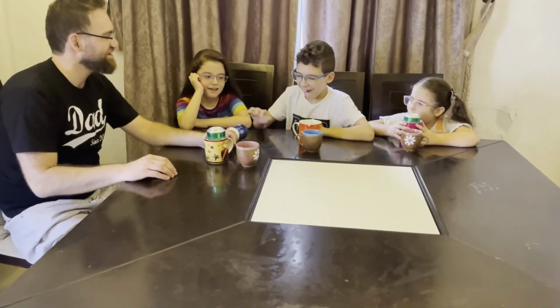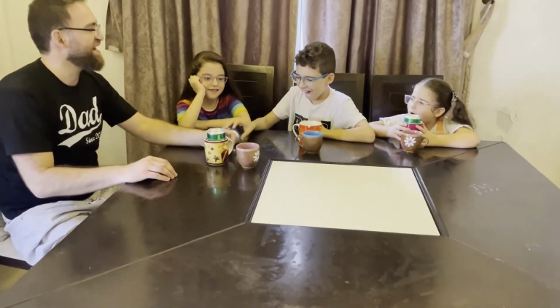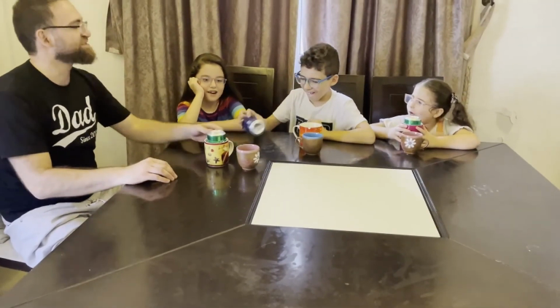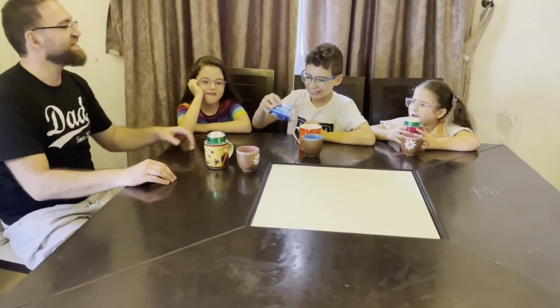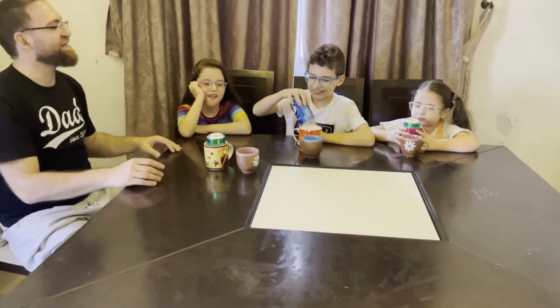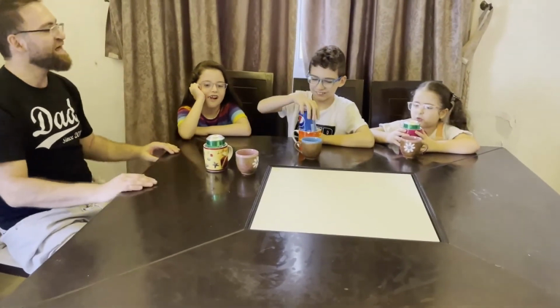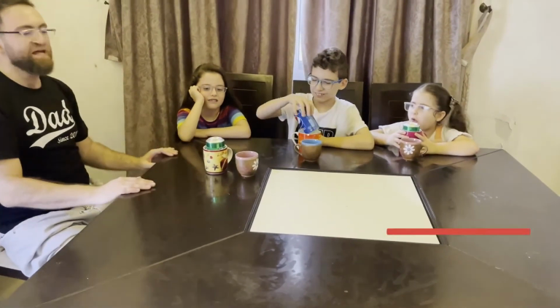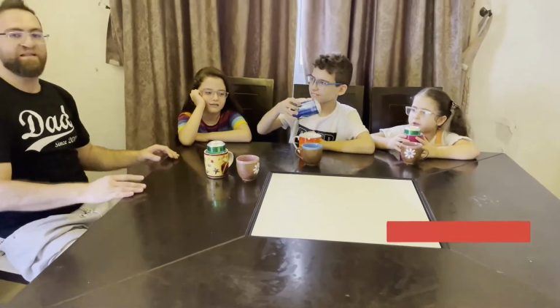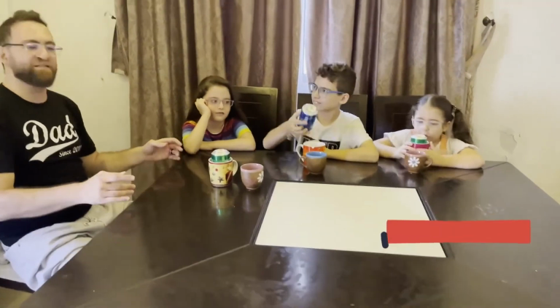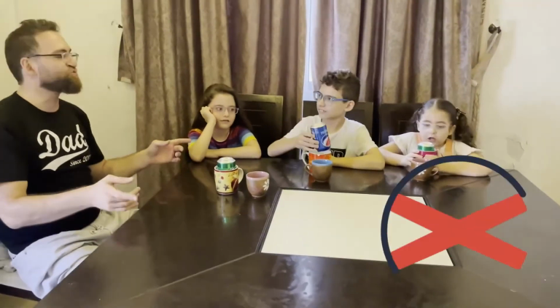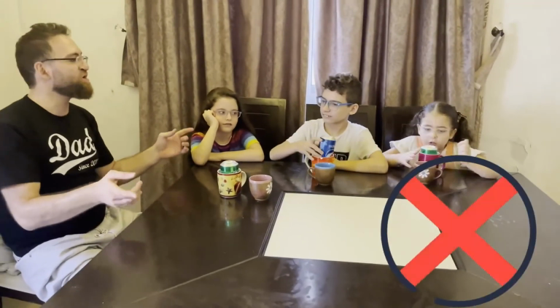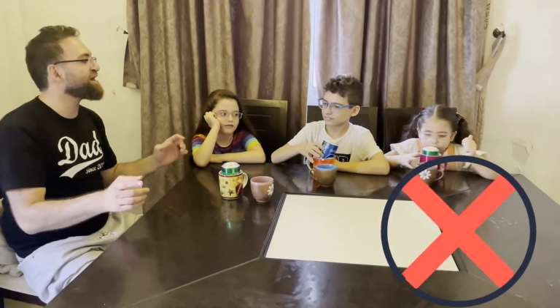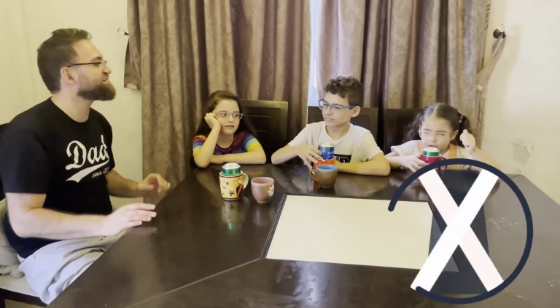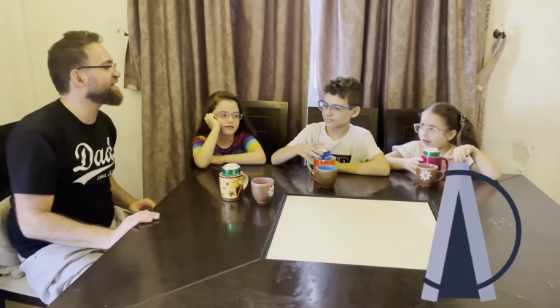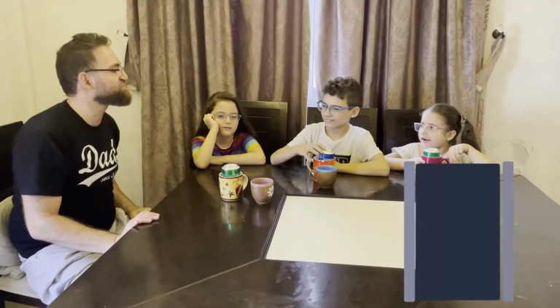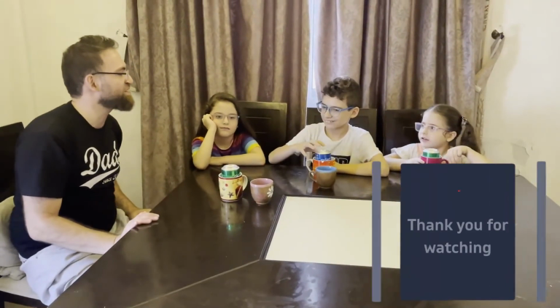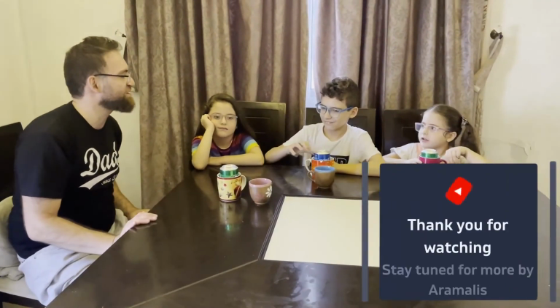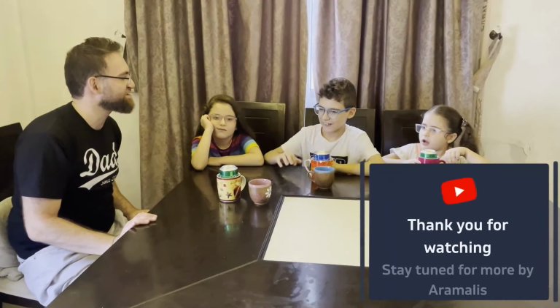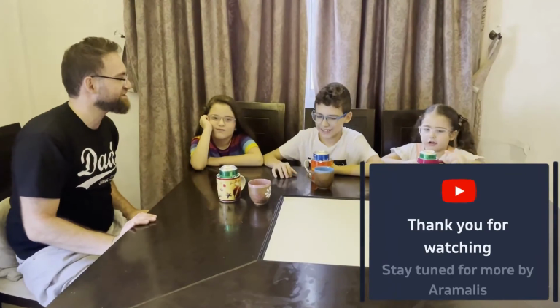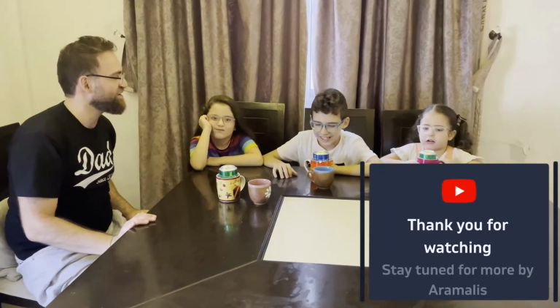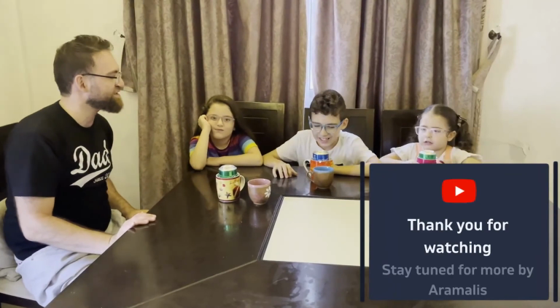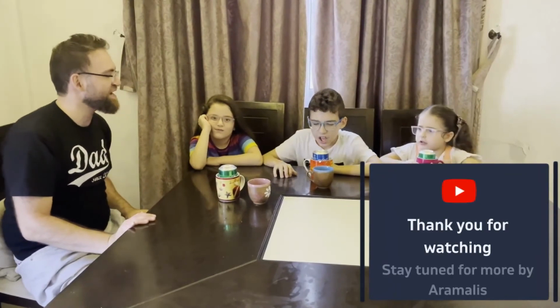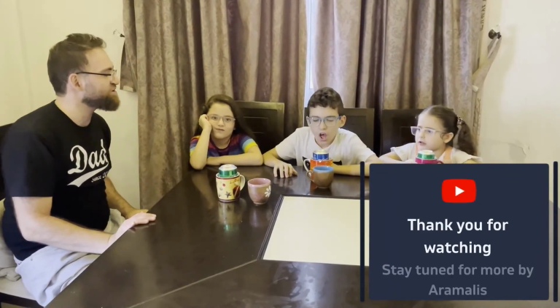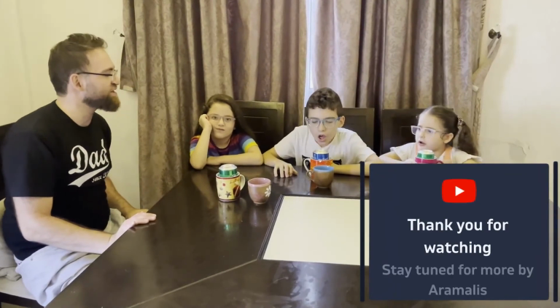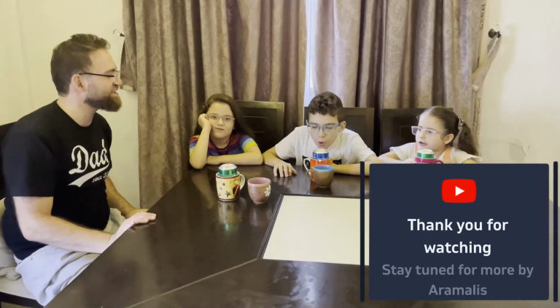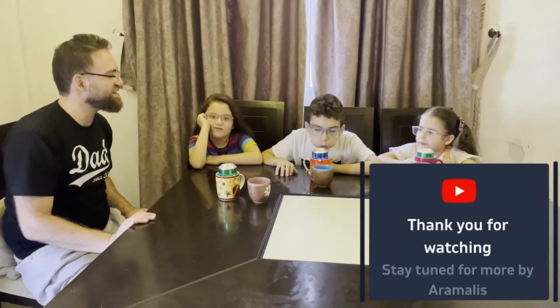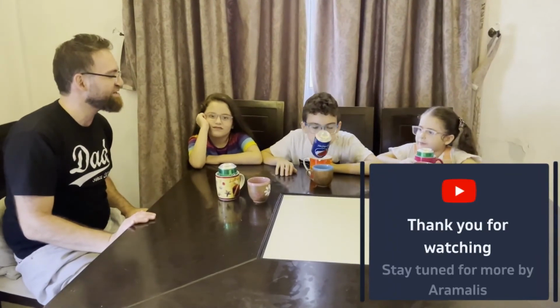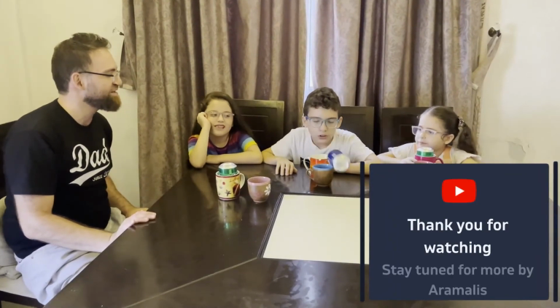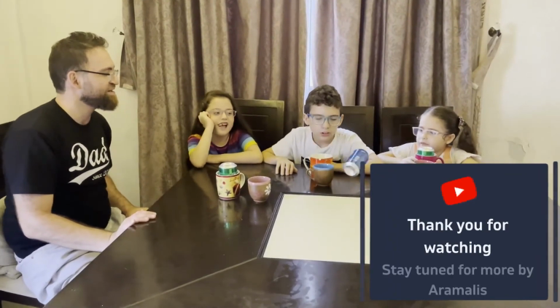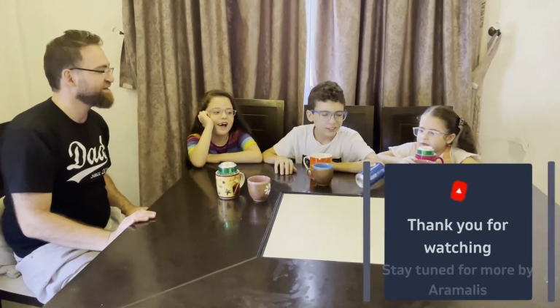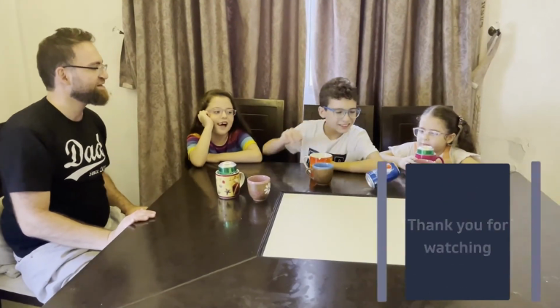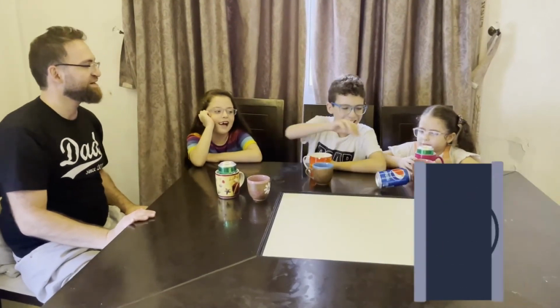Yeah, let's do it. Okay, are you ready? Yeah!